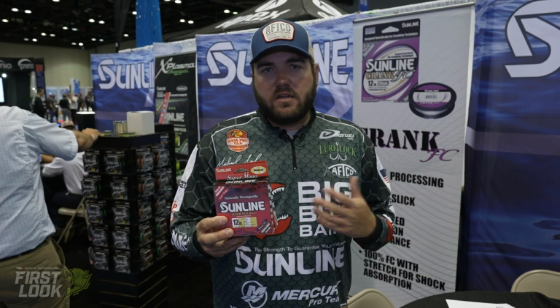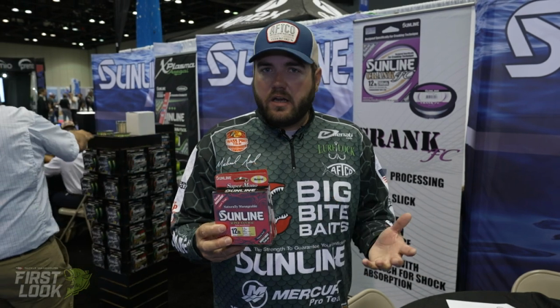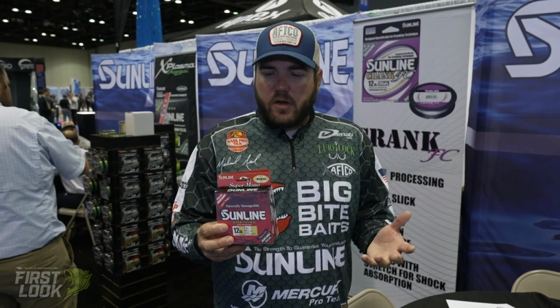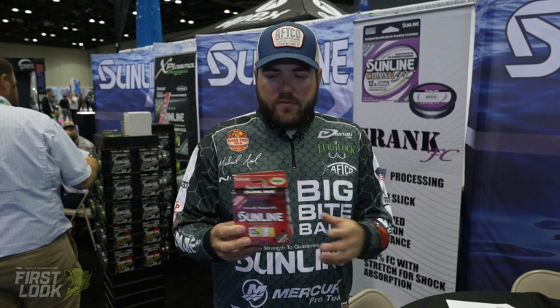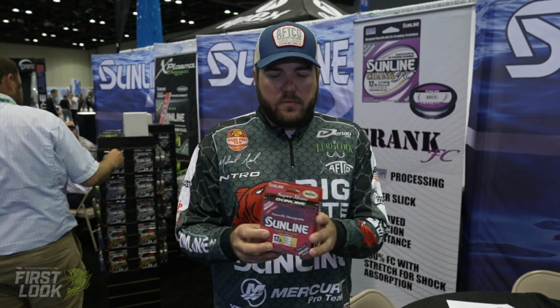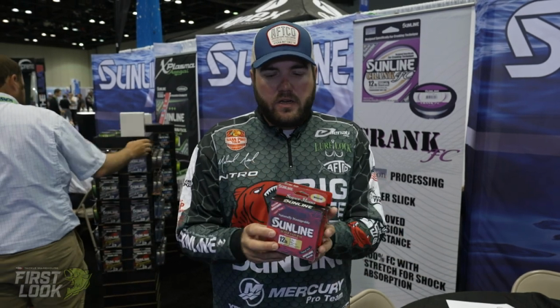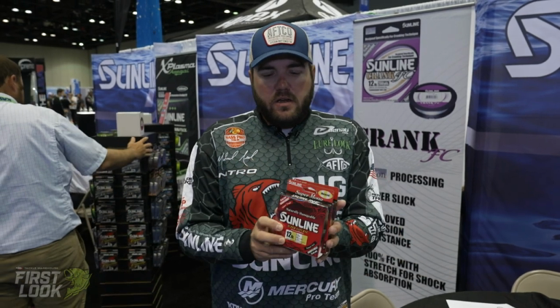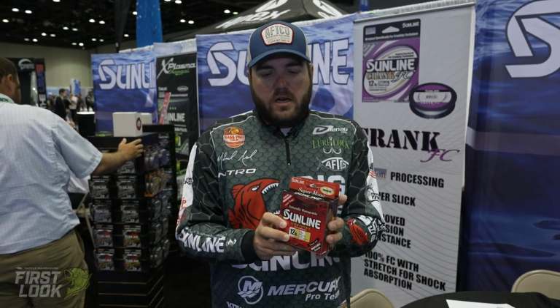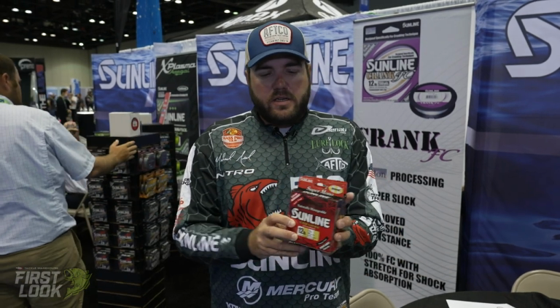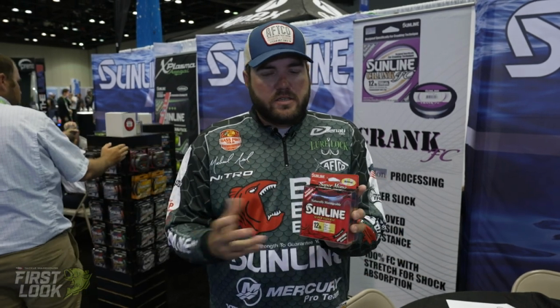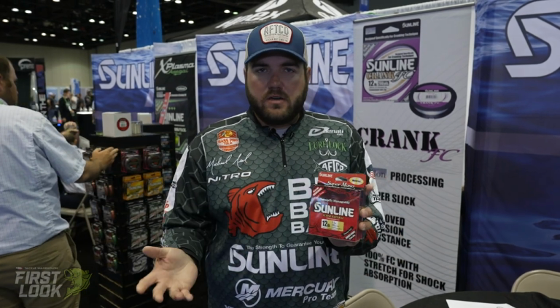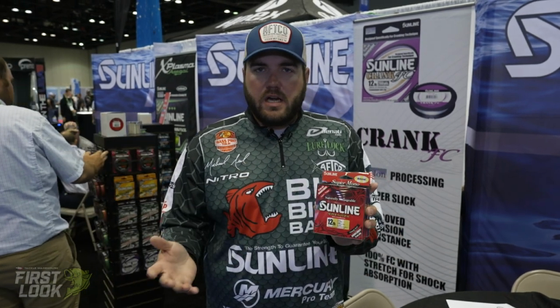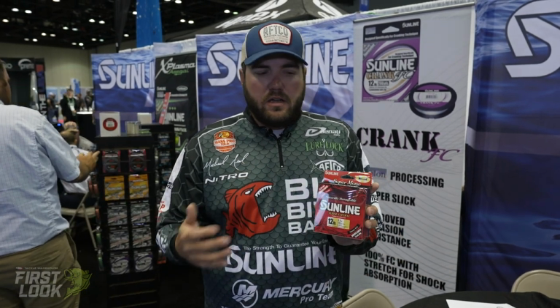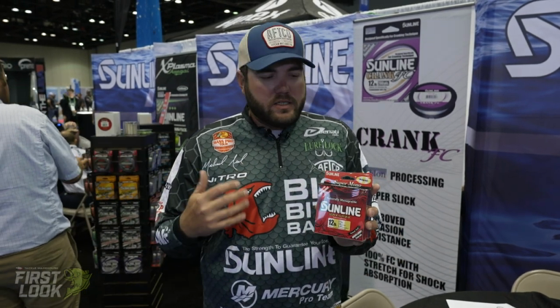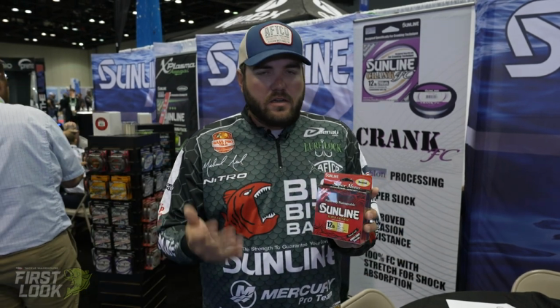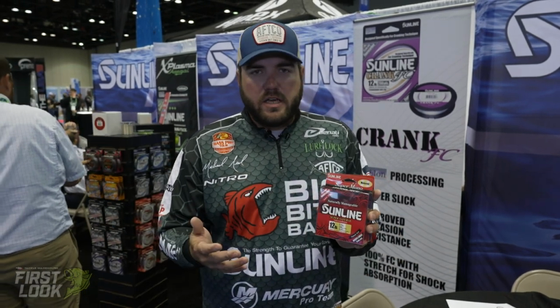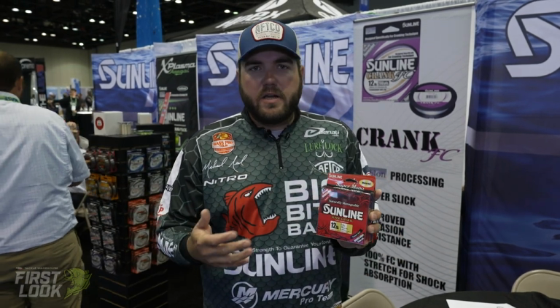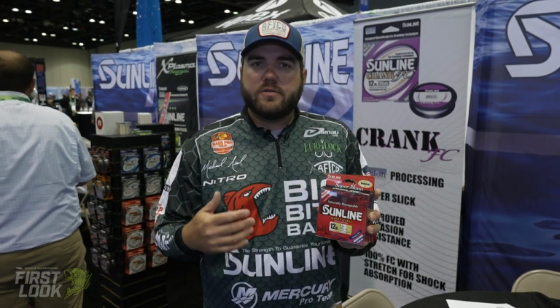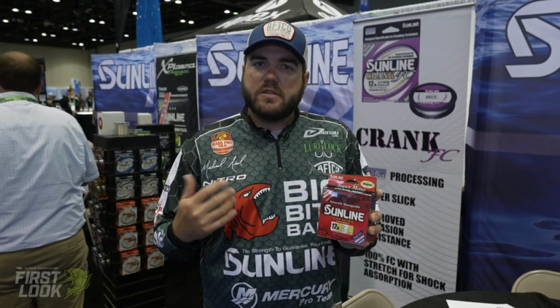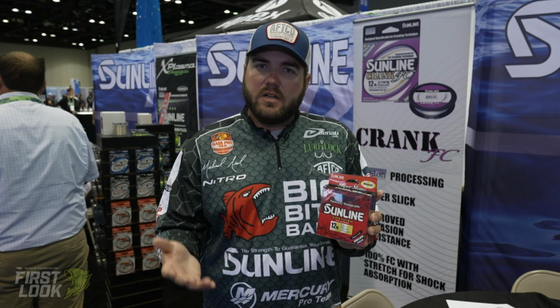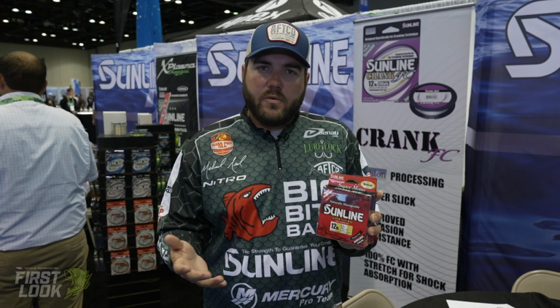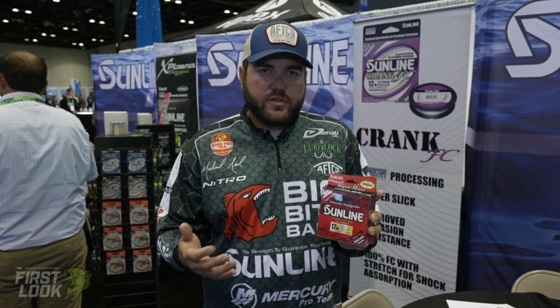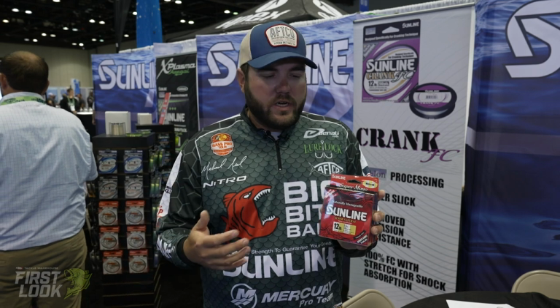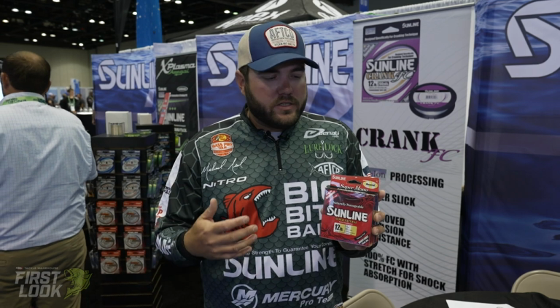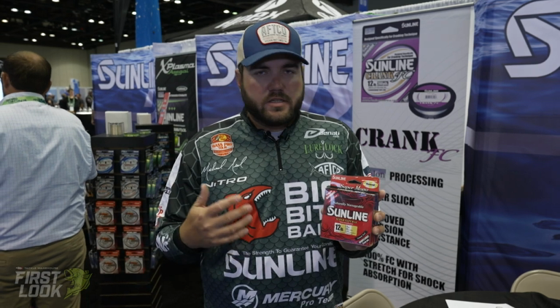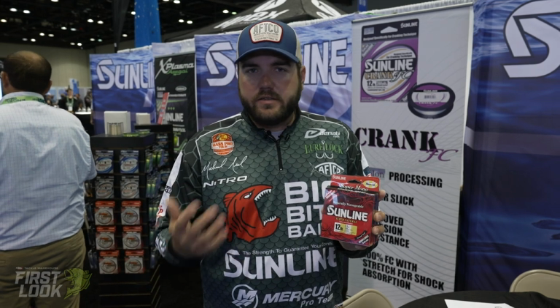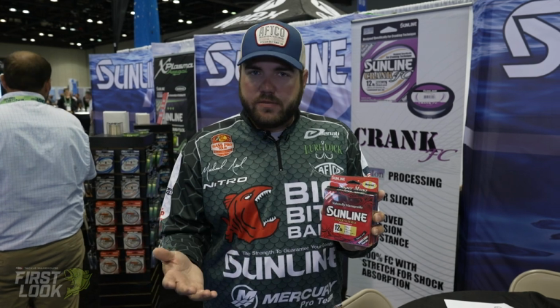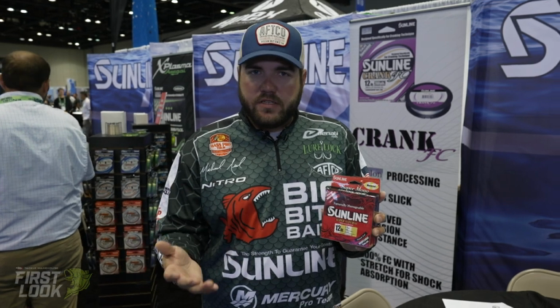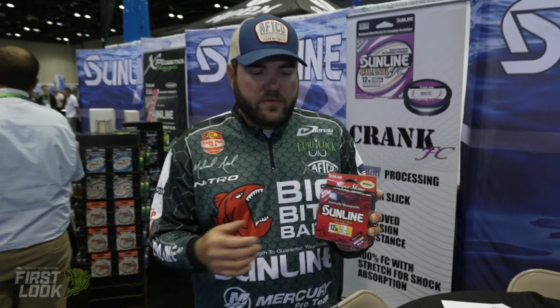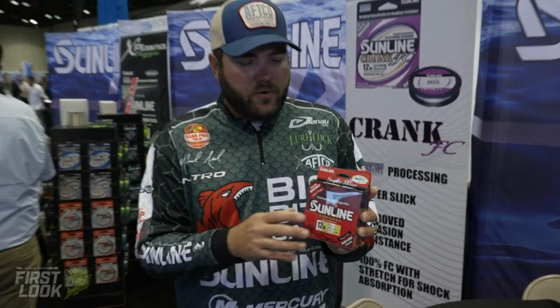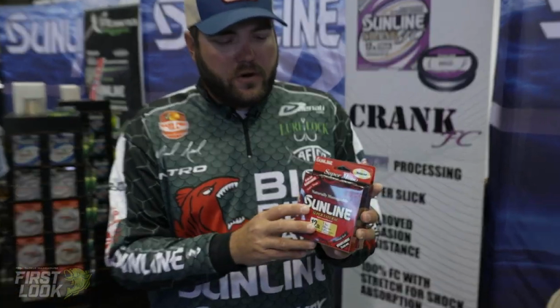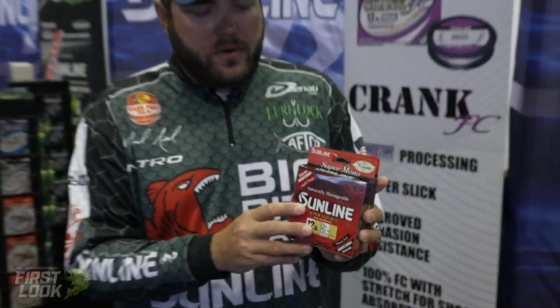It's a lot like monofilament — it's just called a nylon. It's got all the same characteristics, a lot more stretch, and it's not as expensive as fluorocarbon.